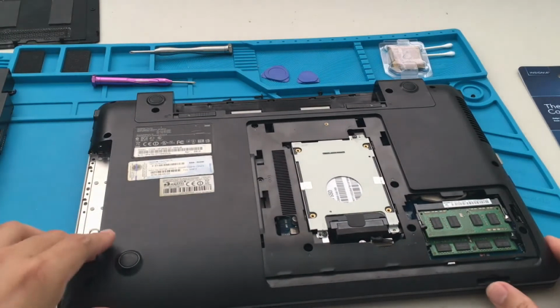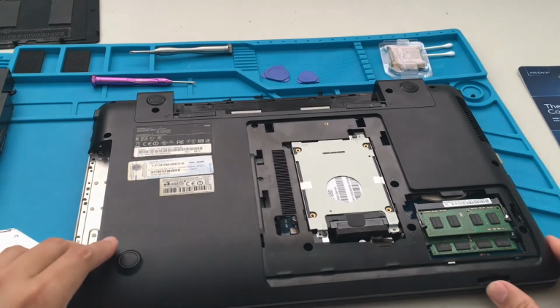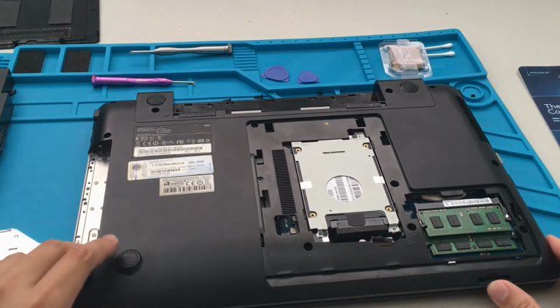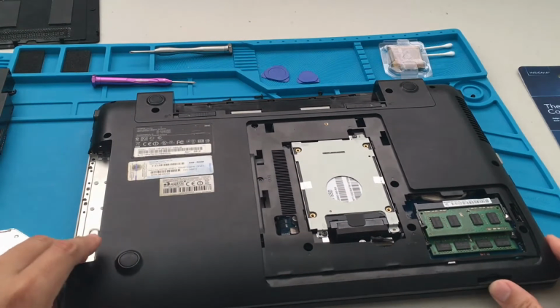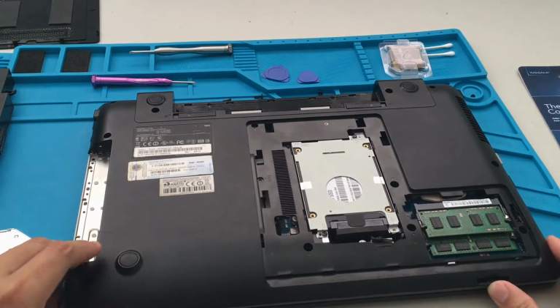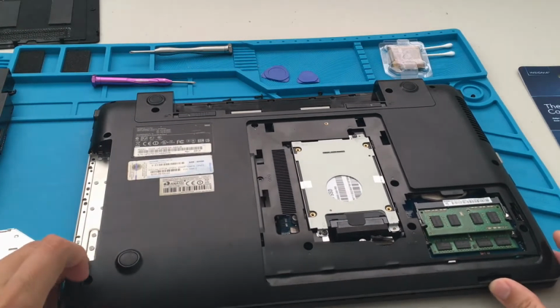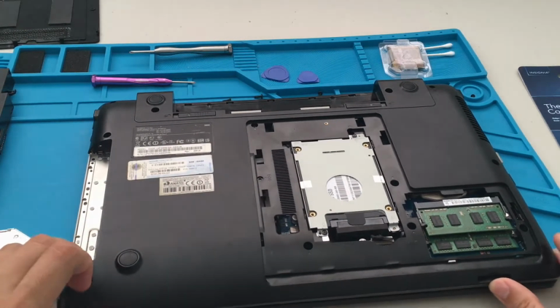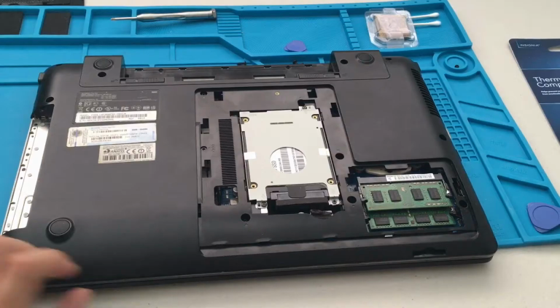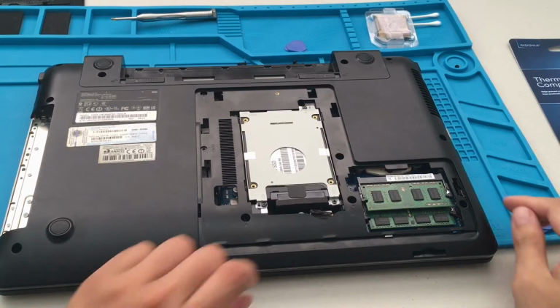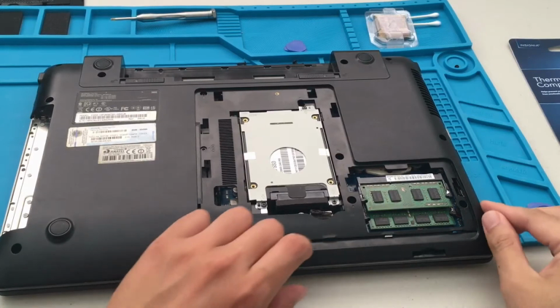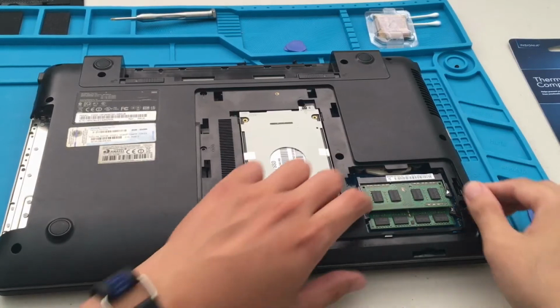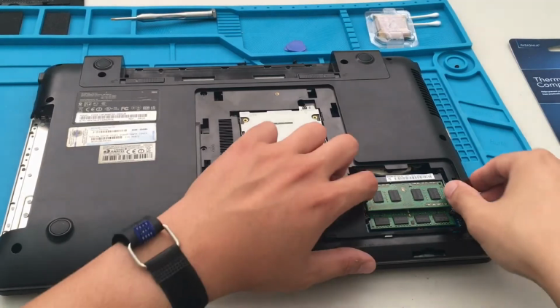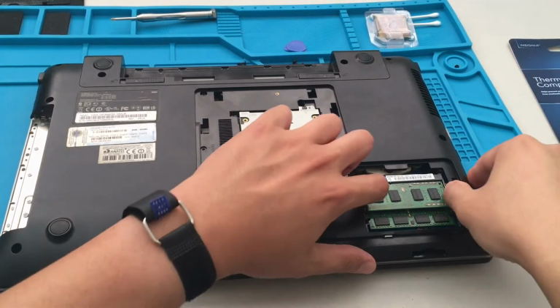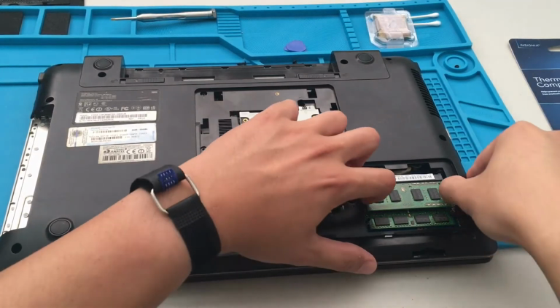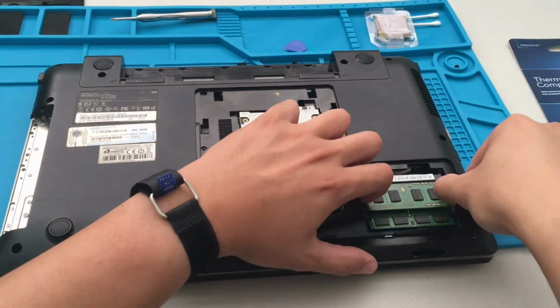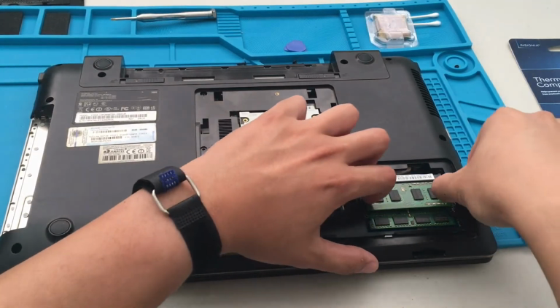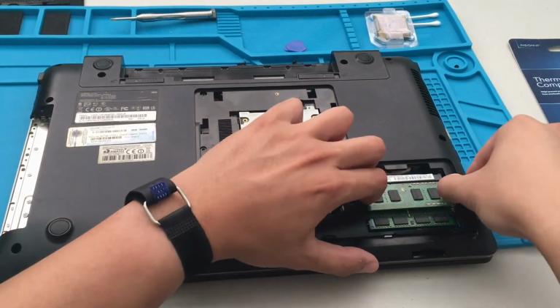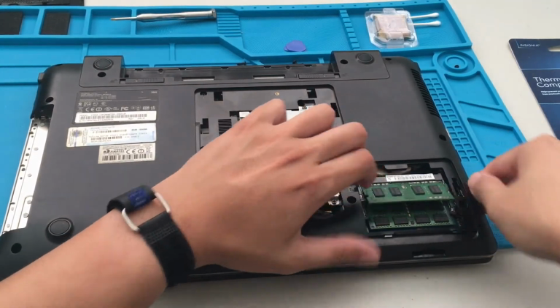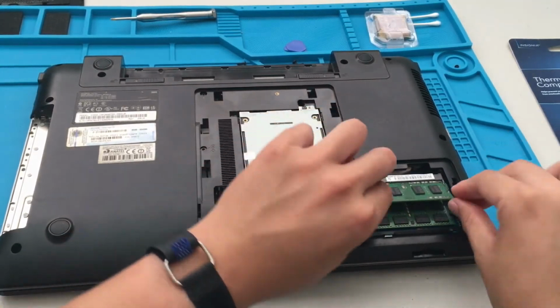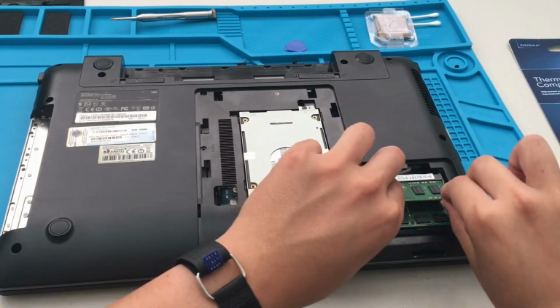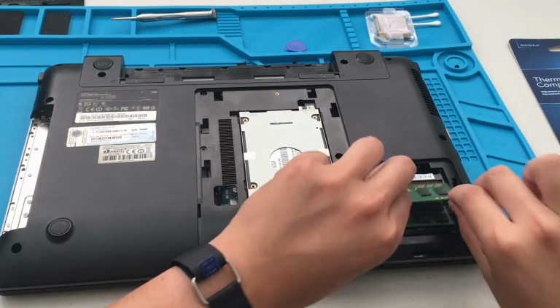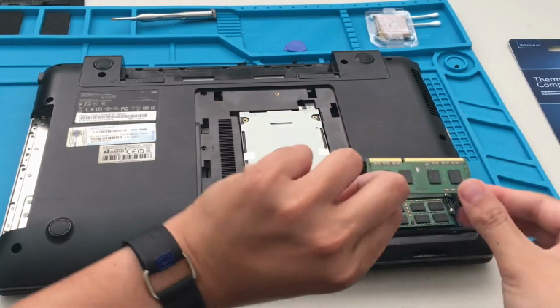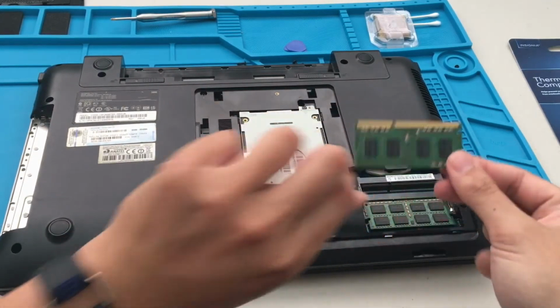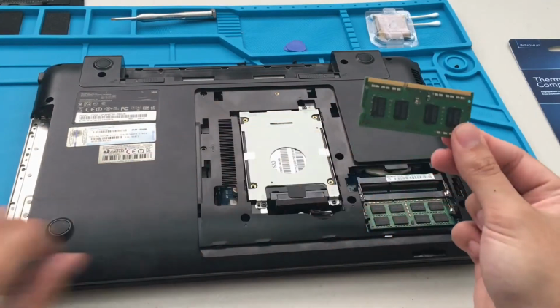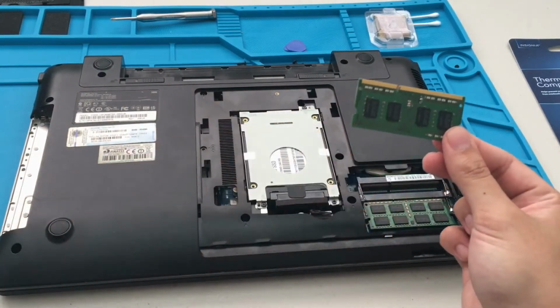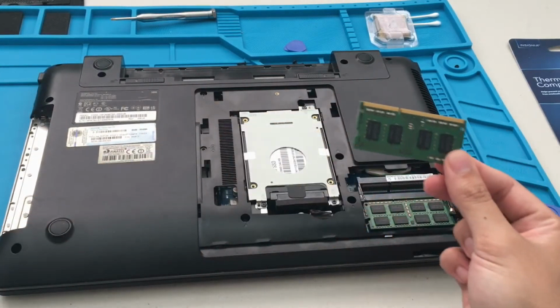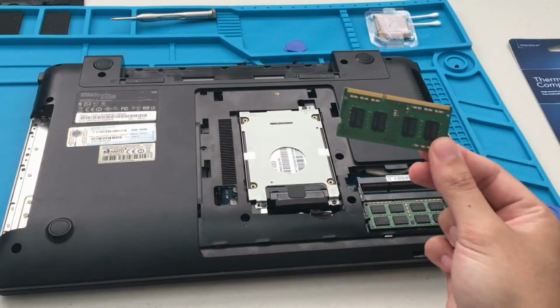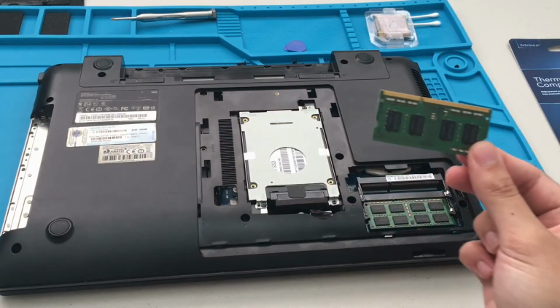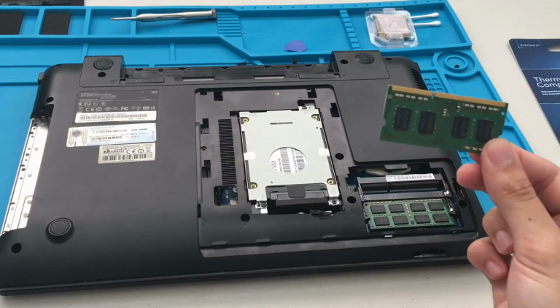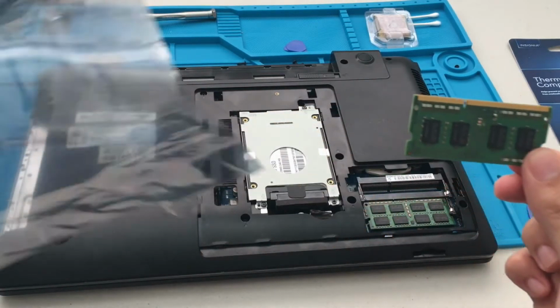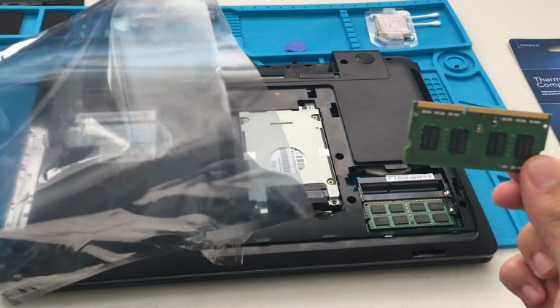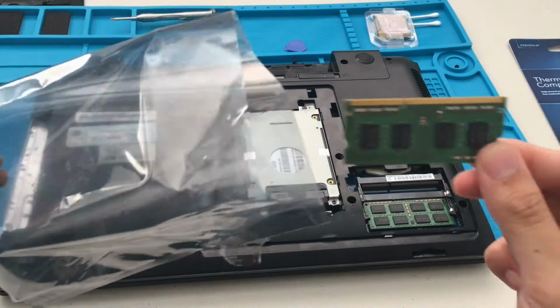Since we're changing the CPU, we have to take out all these screws. The RAM is just a simple pop-out, but the CPU requires full disassembly.